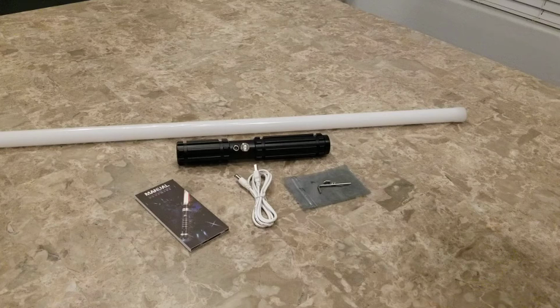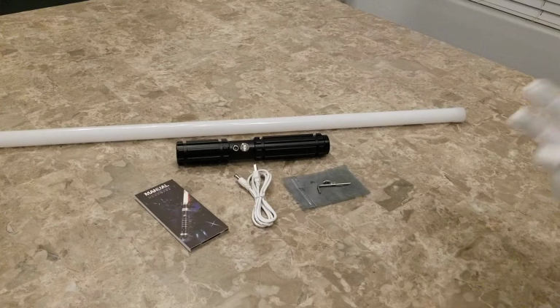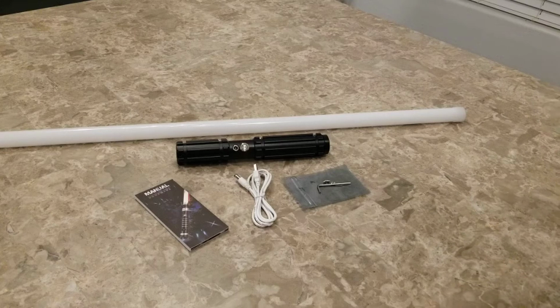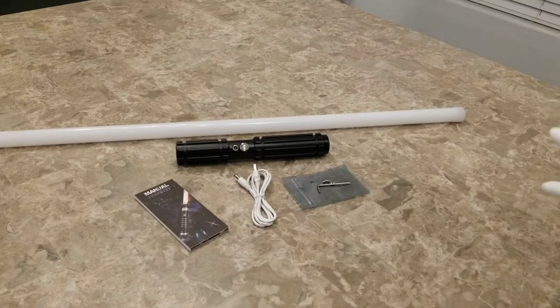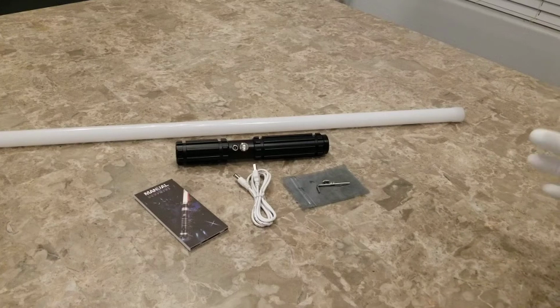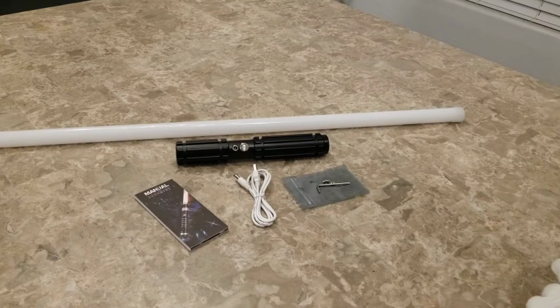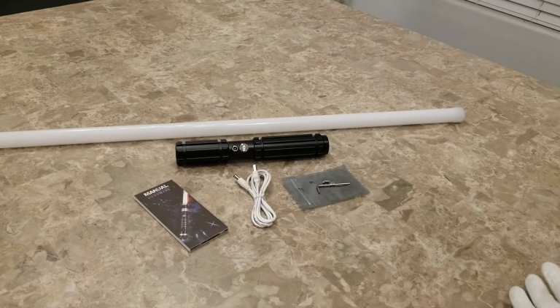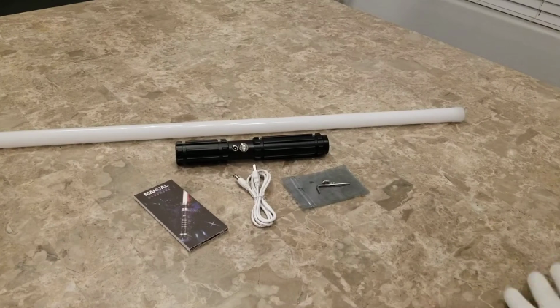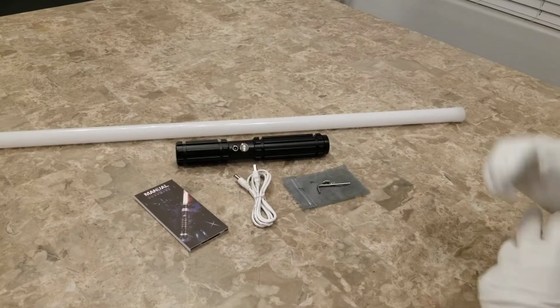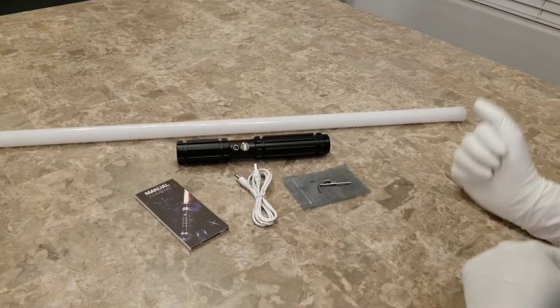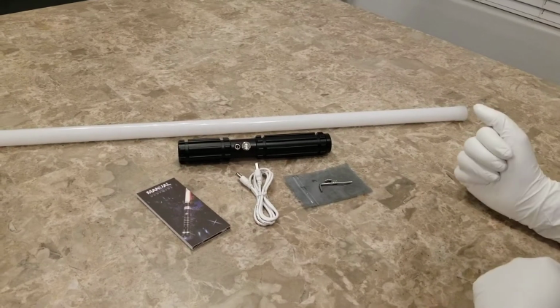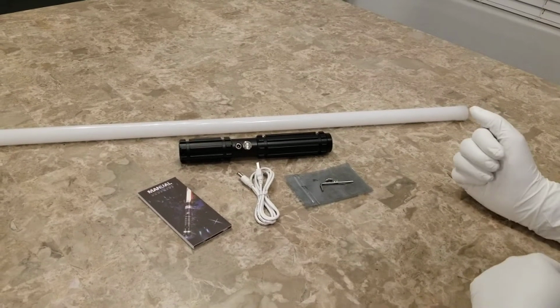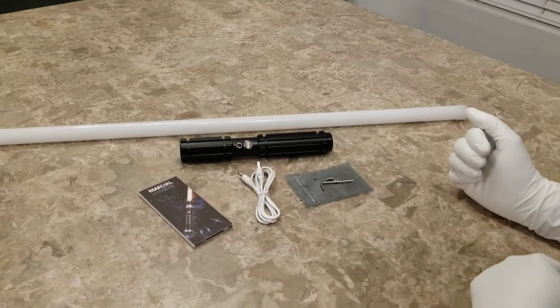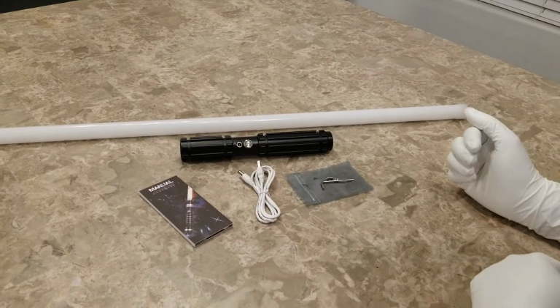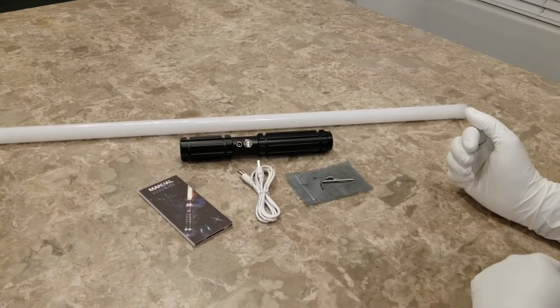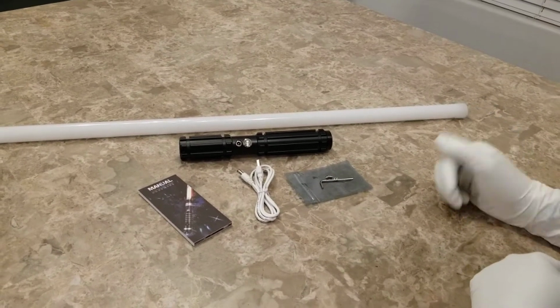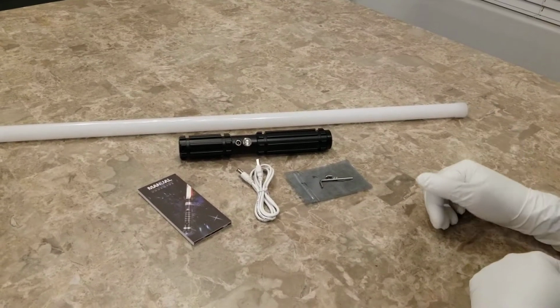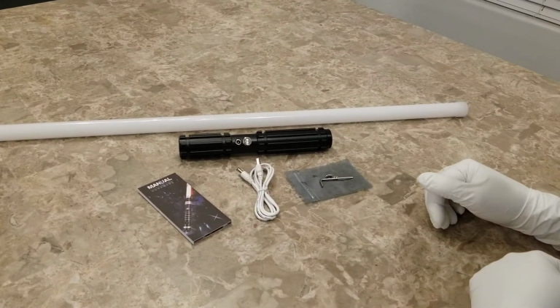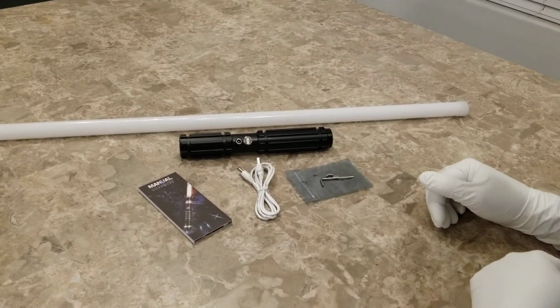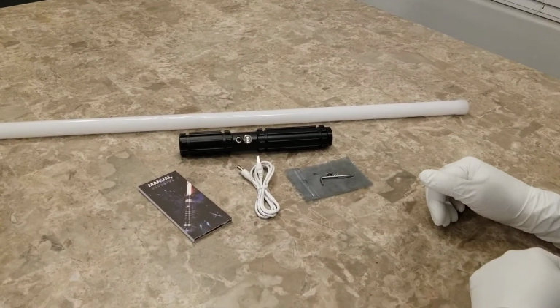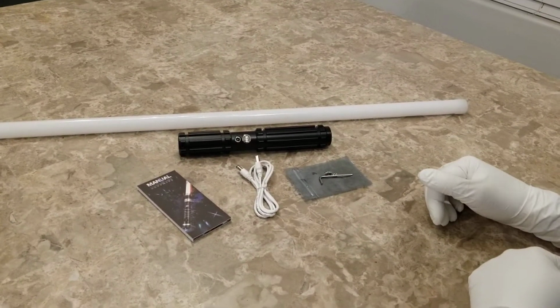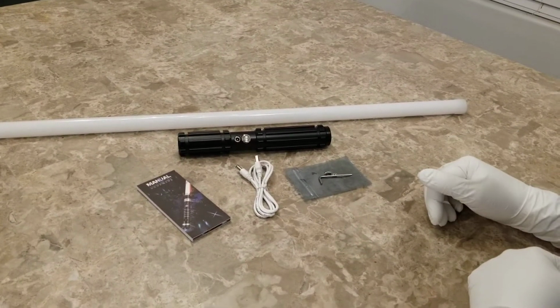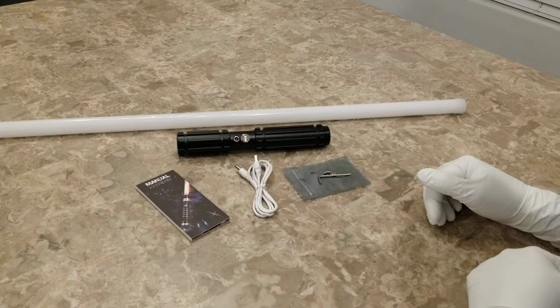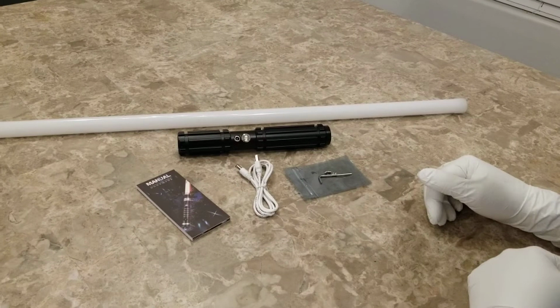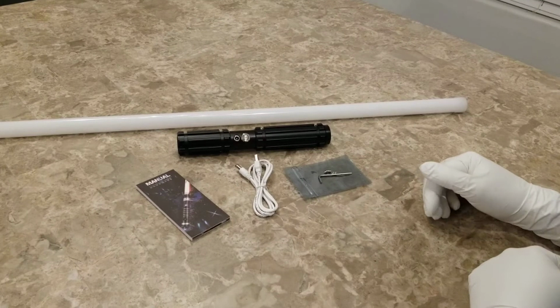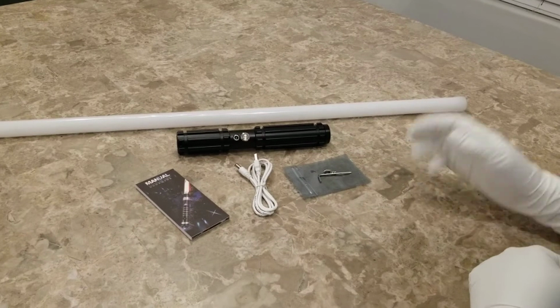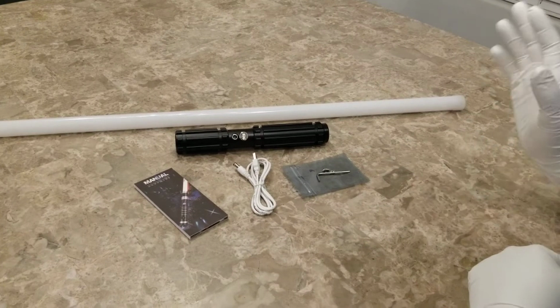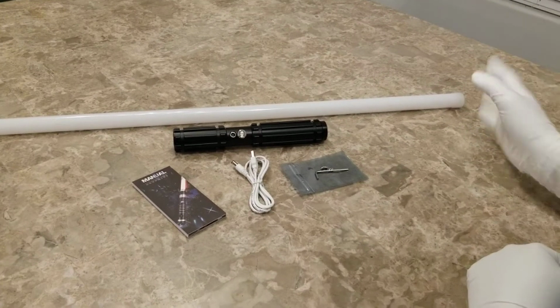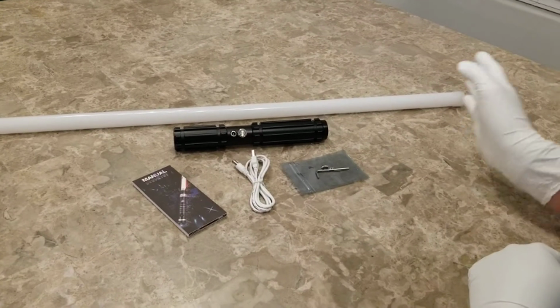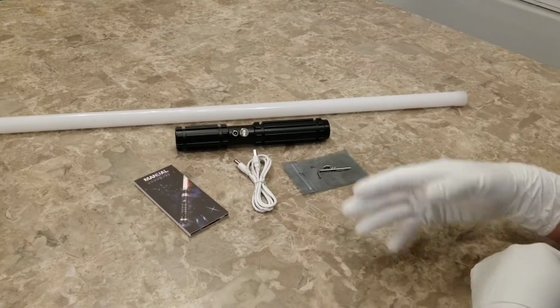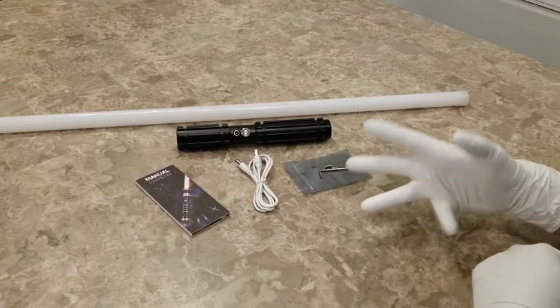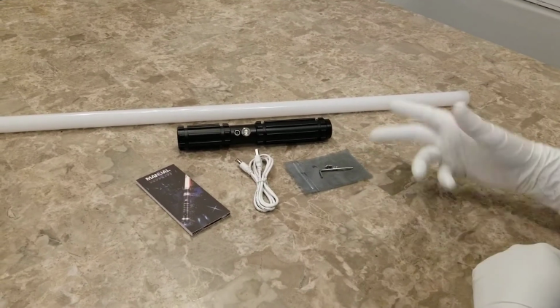Hi everyone, this is Ben with Boss Saber again. I want to show this new saber we're going to be offering. When you buy the saber, it's going to come with everything here.